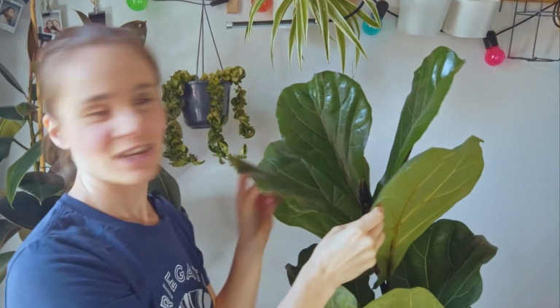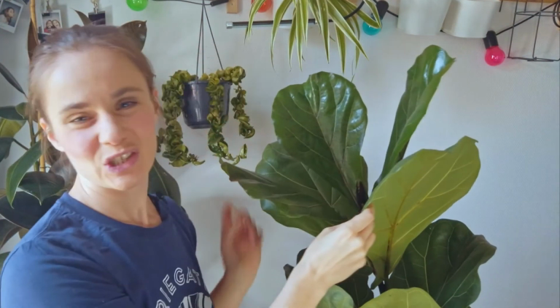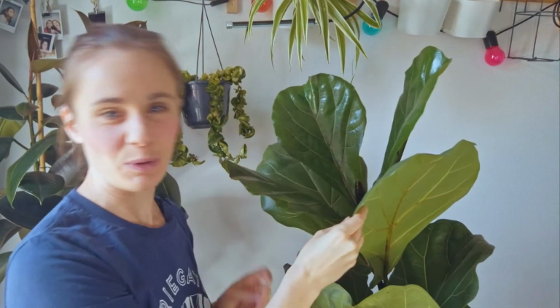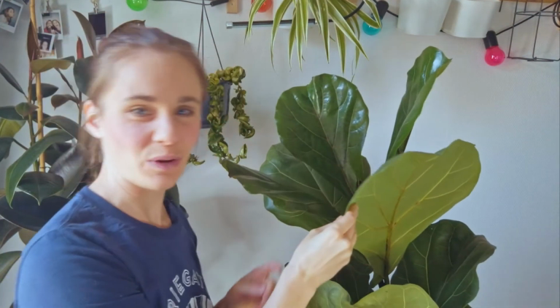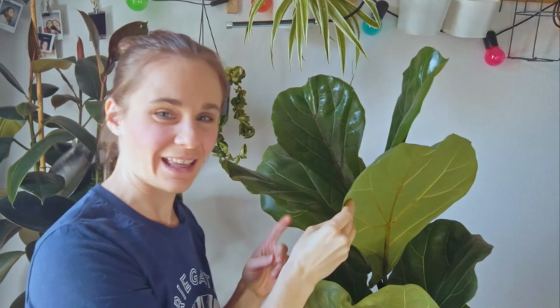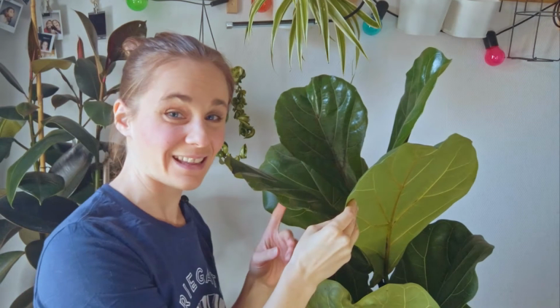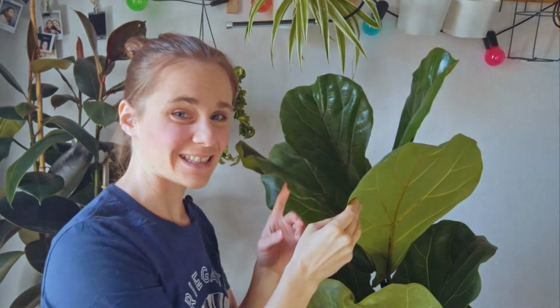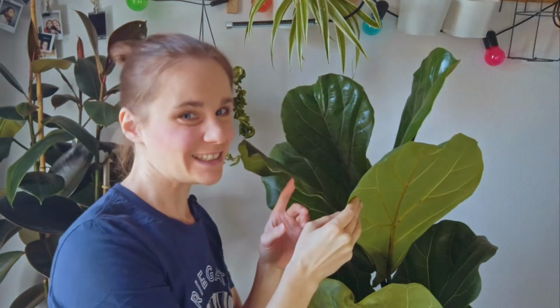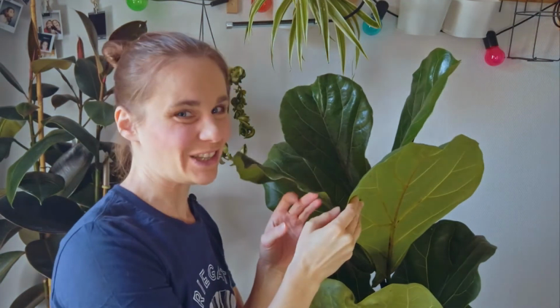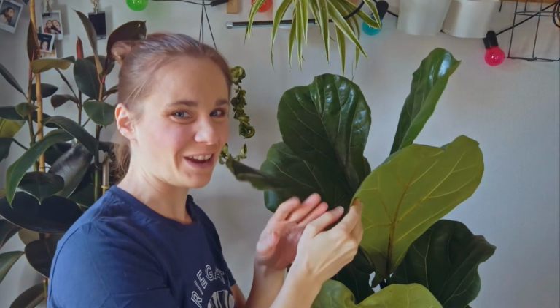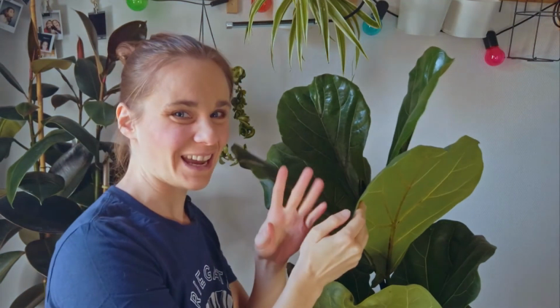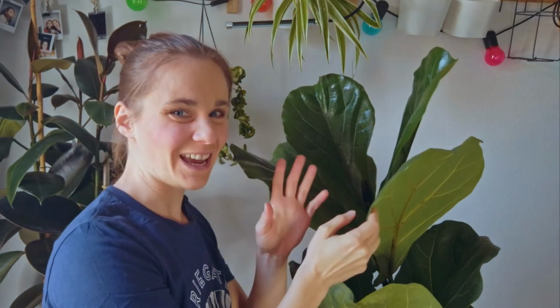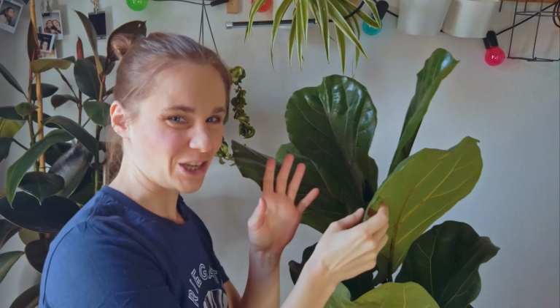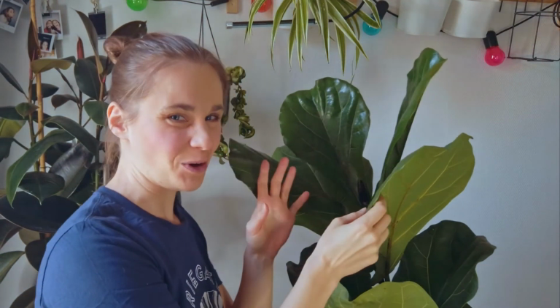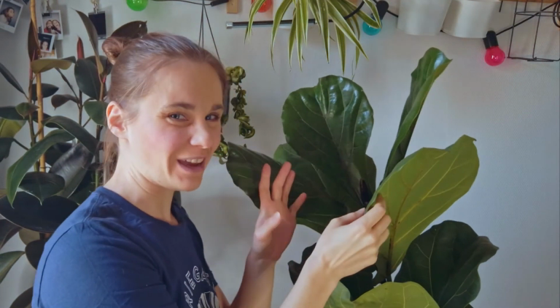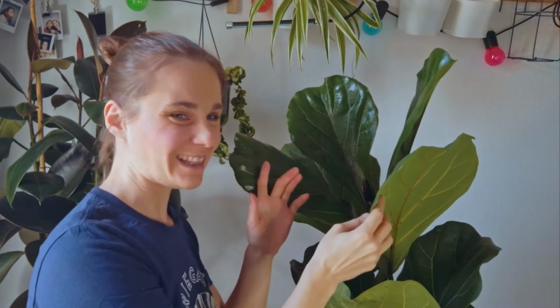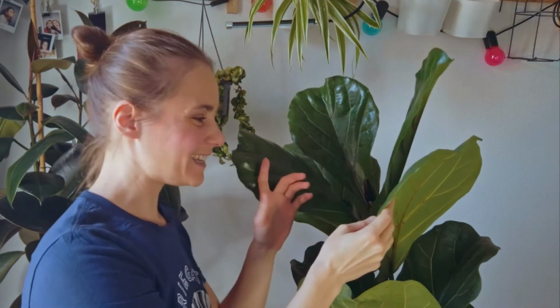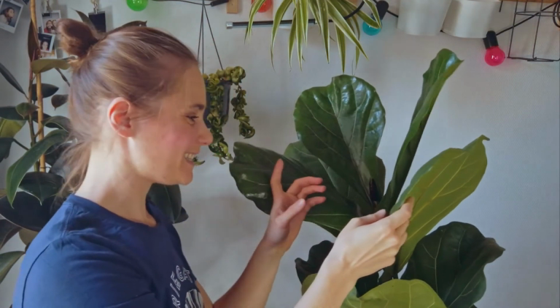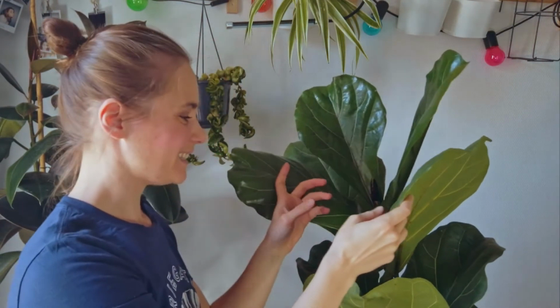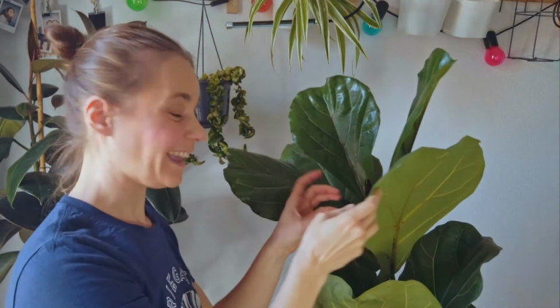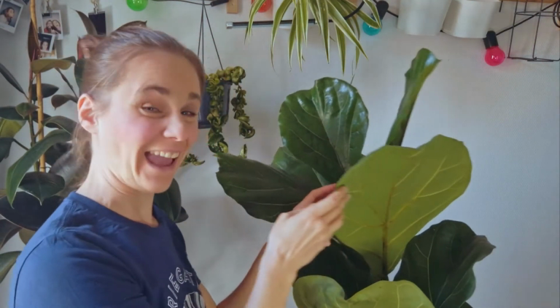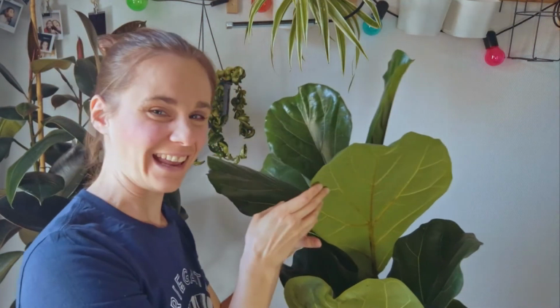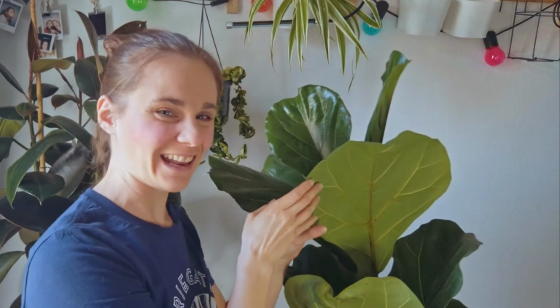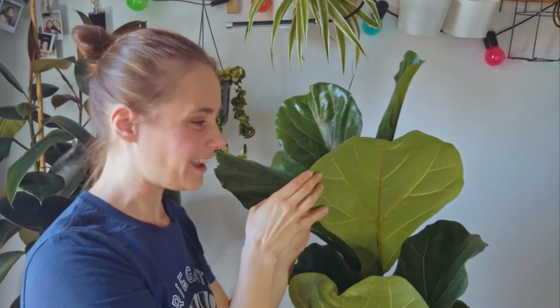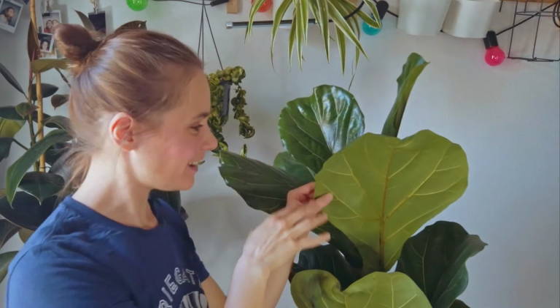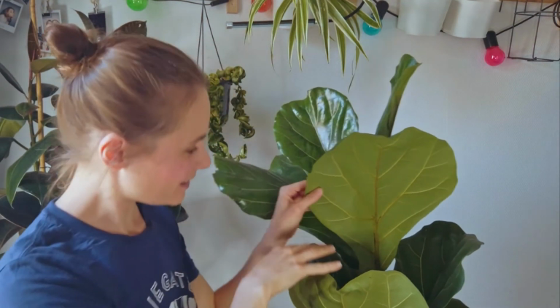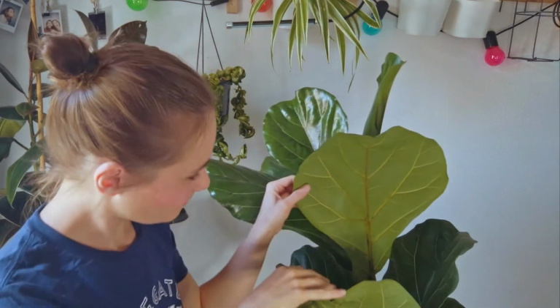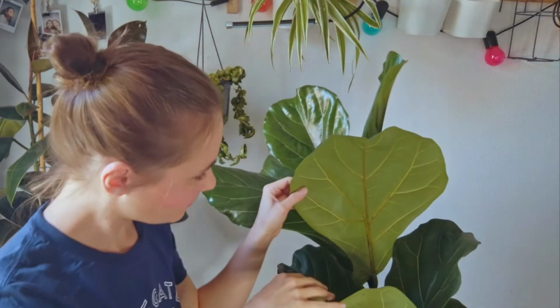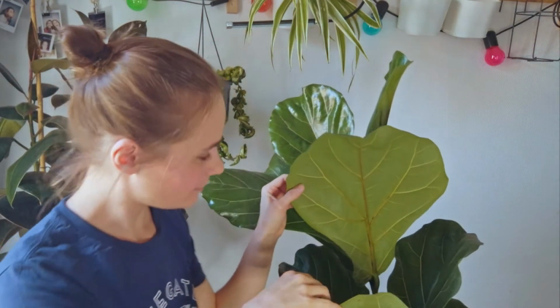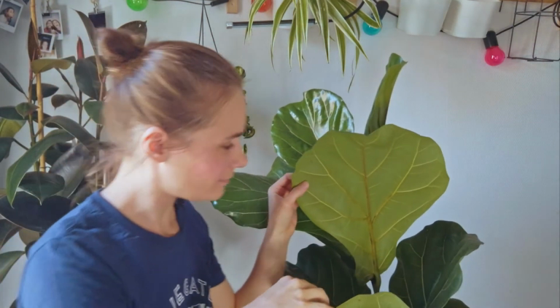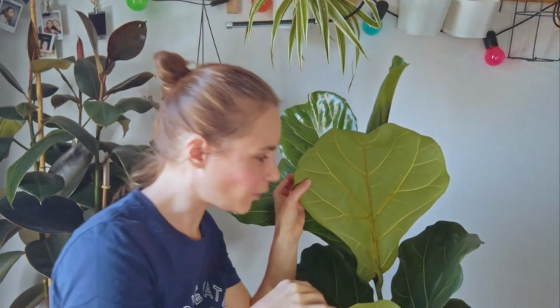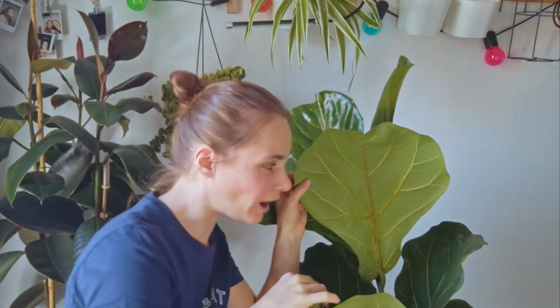One other thing that makes this tree super cool is the size of the leaves. Shall we do a head test? A leaf-and-head test? Alright.